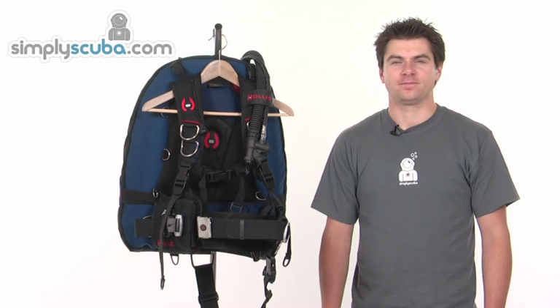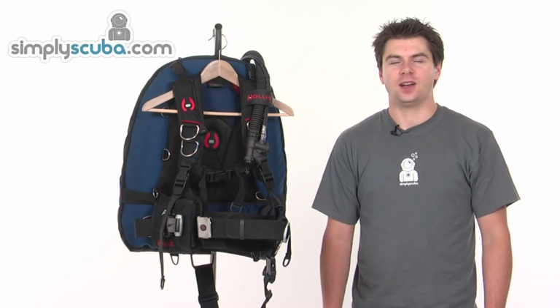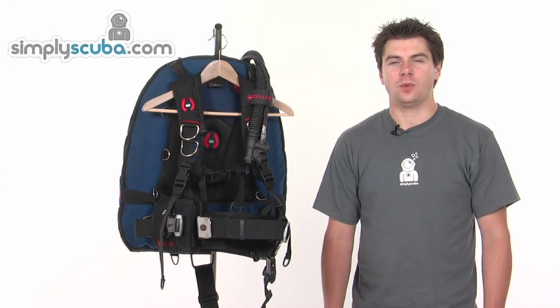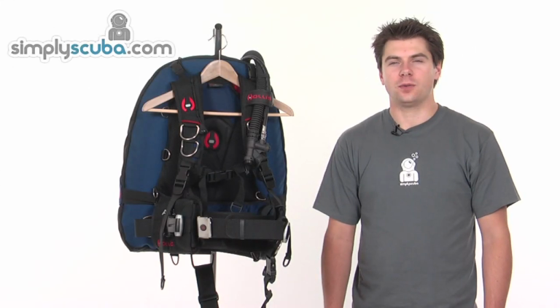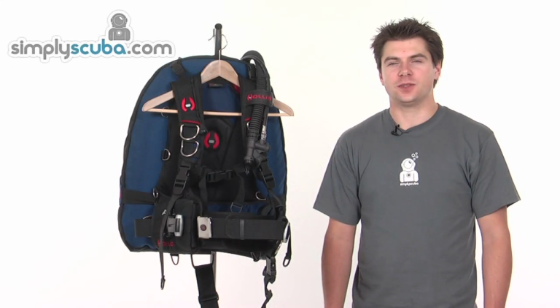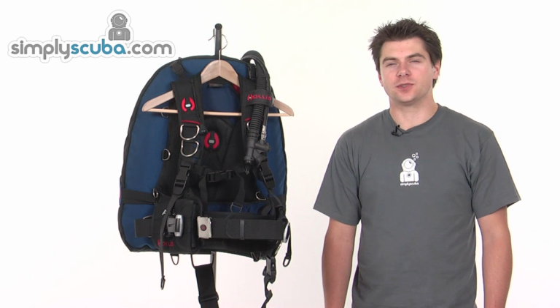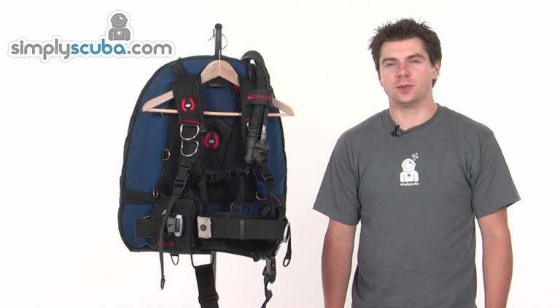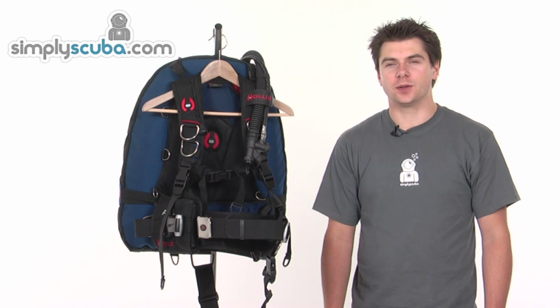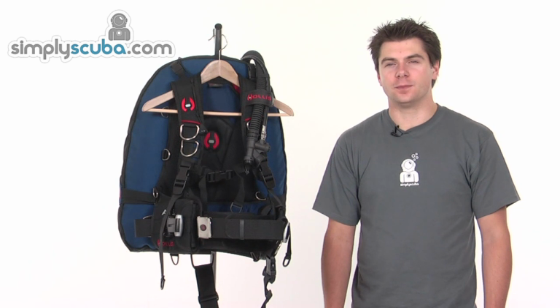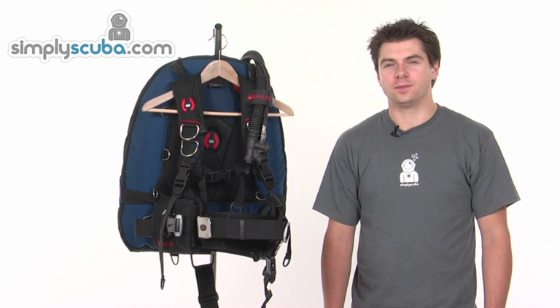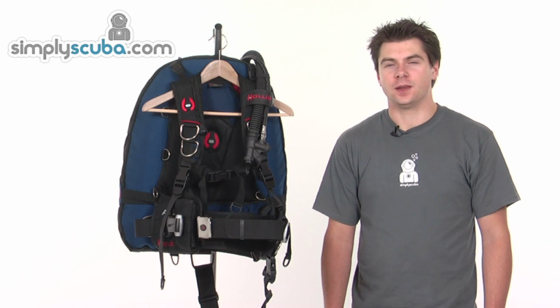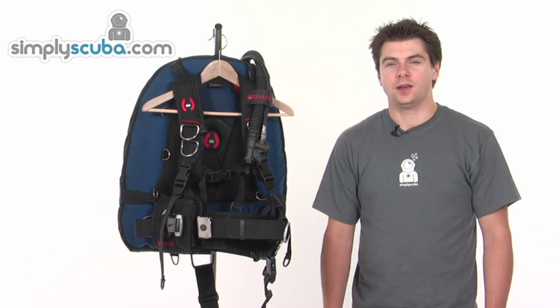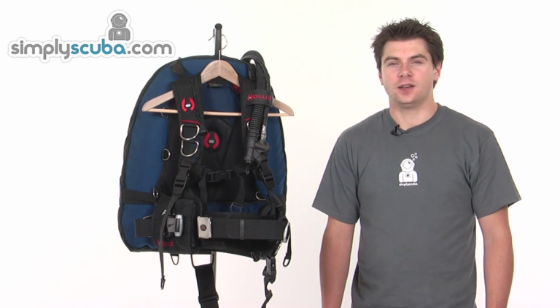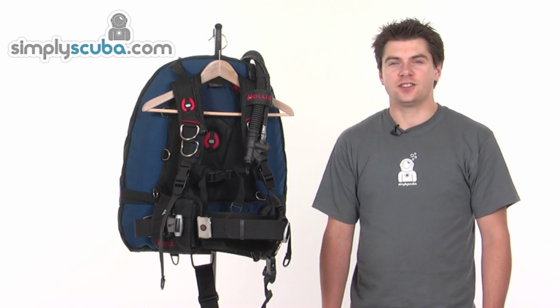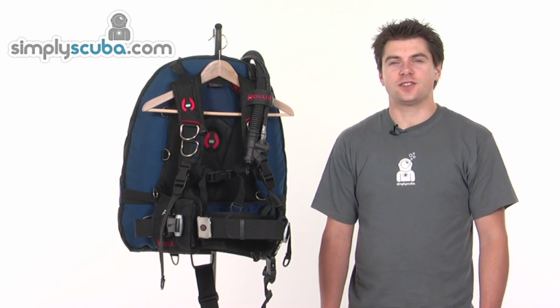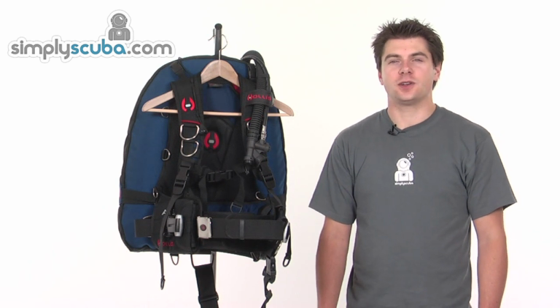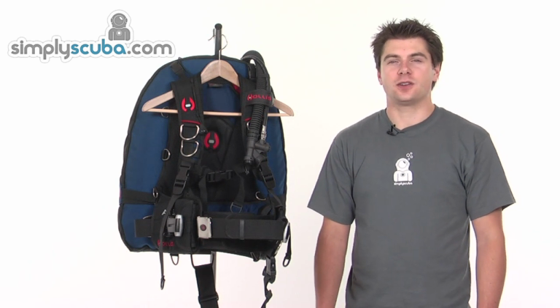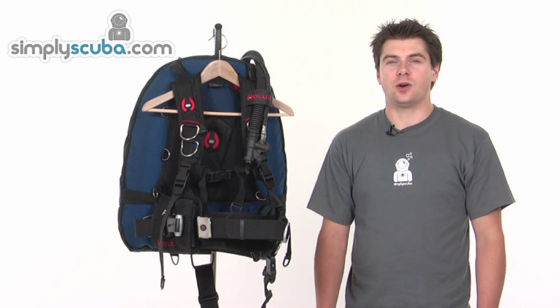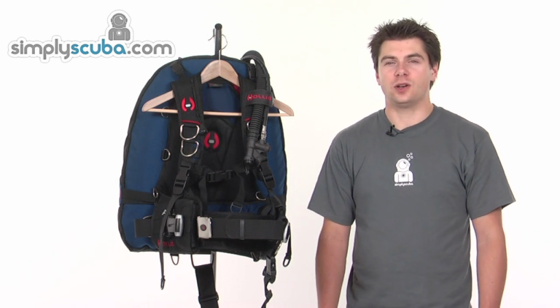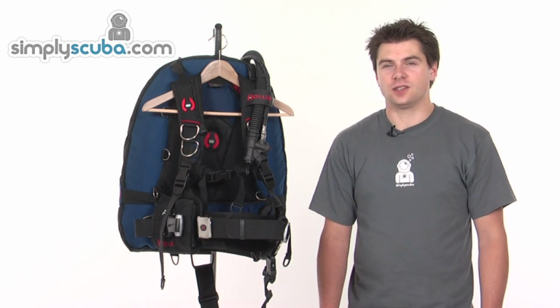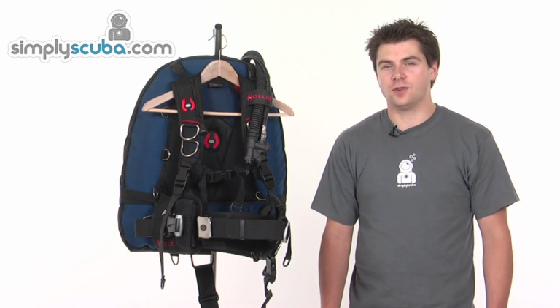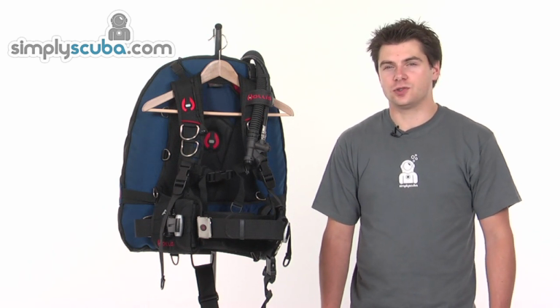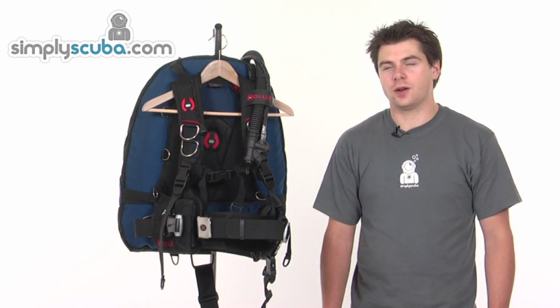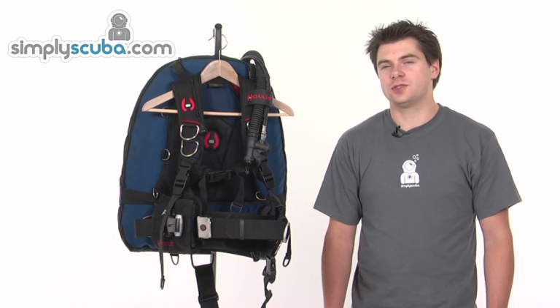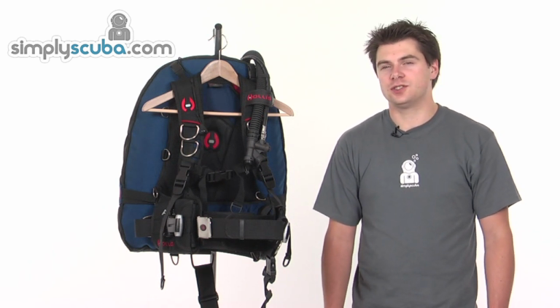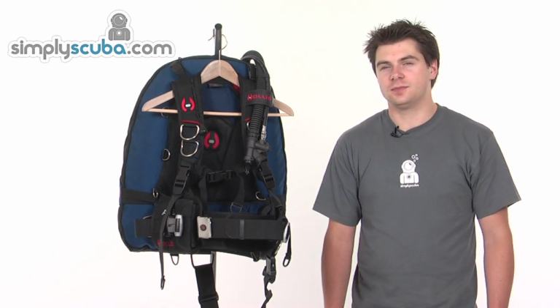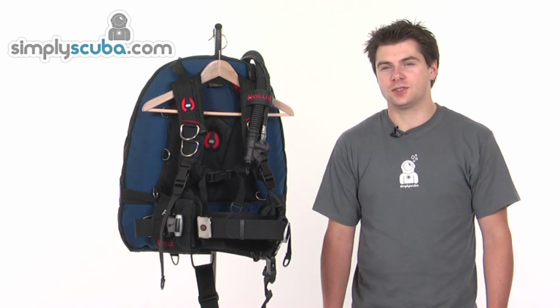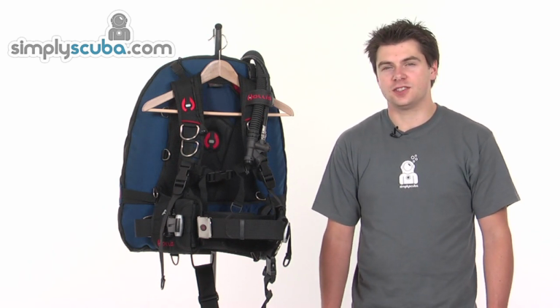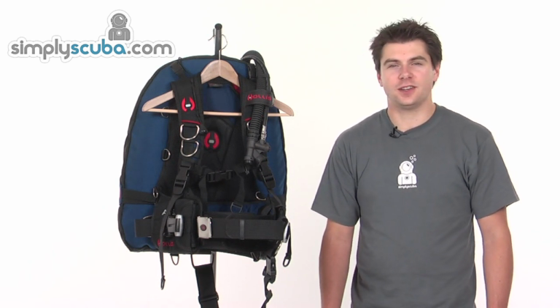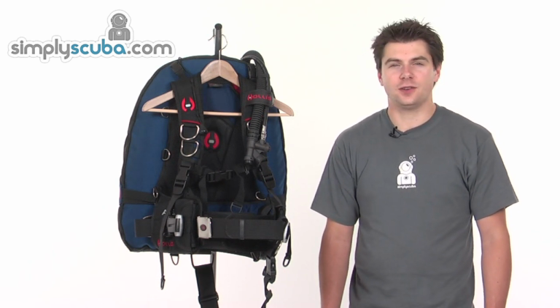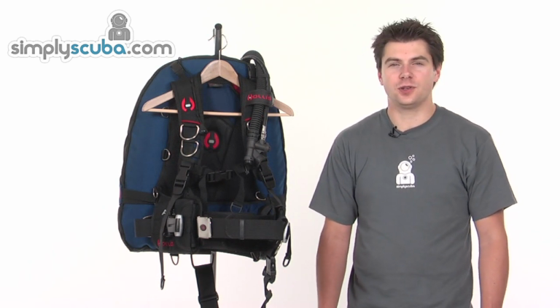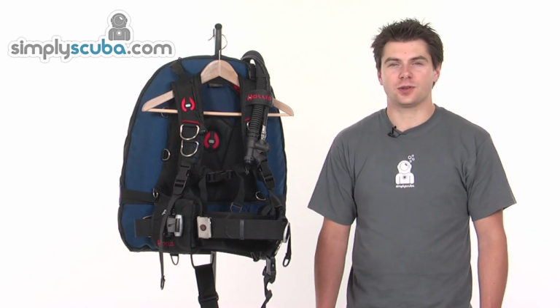Hello and welcome to Simplescuba.com. In this session we're going to look at the Hollis Advanced Travel System, so let's take a closer look.